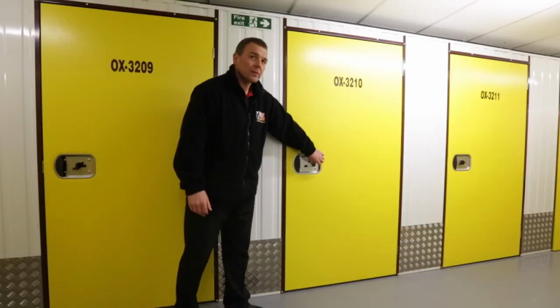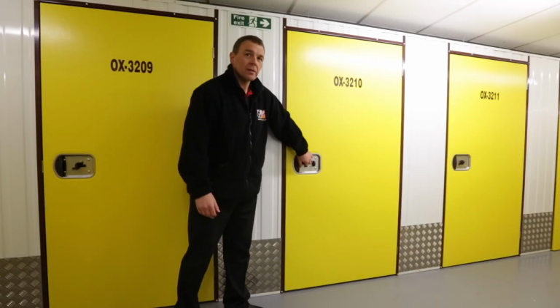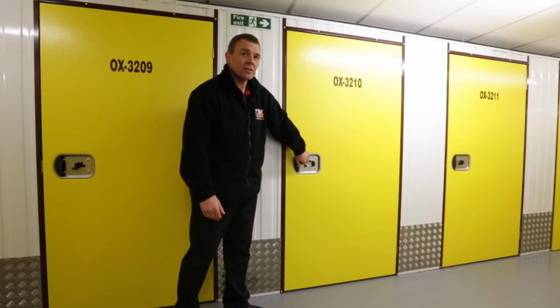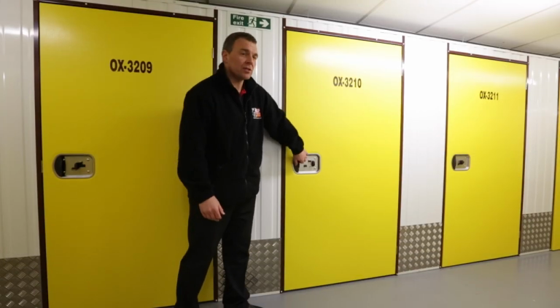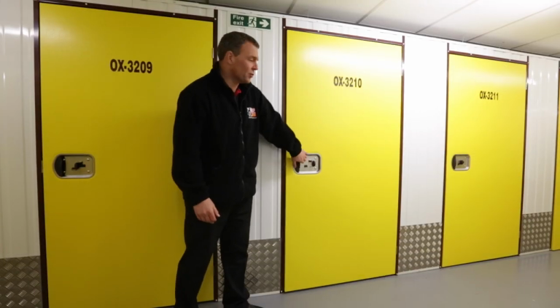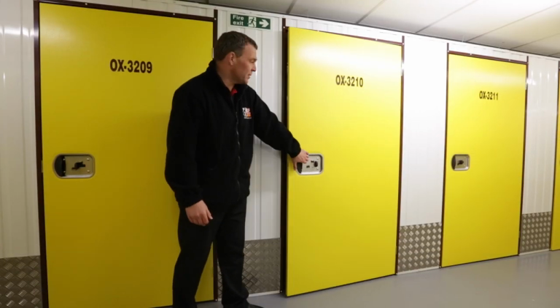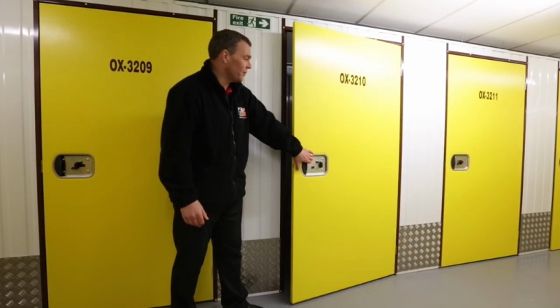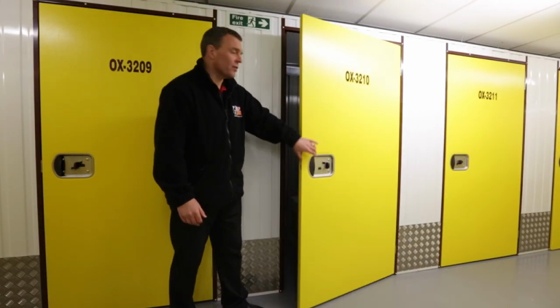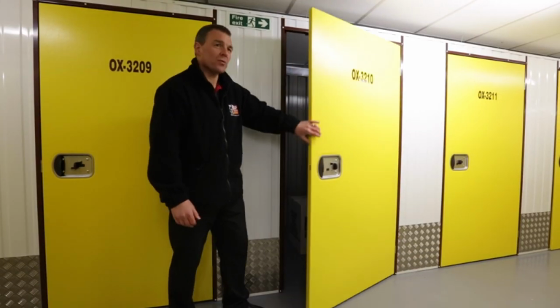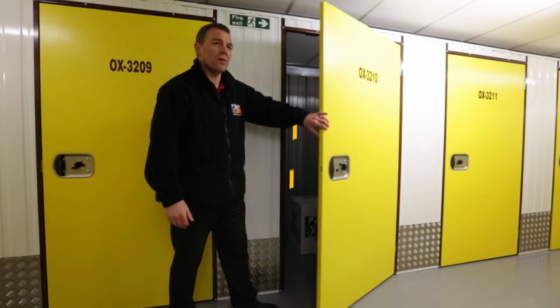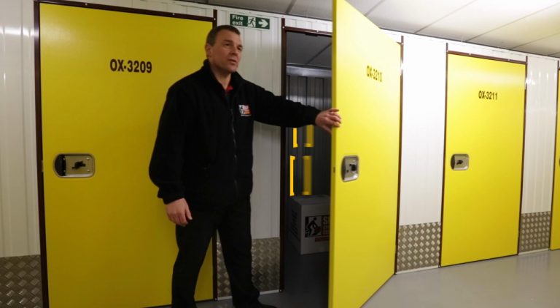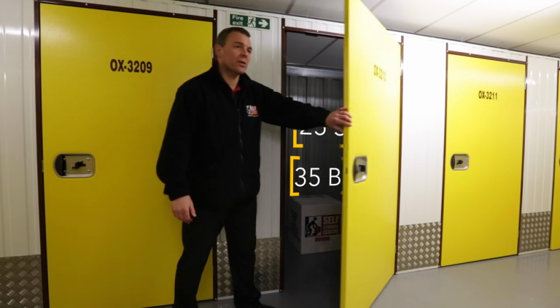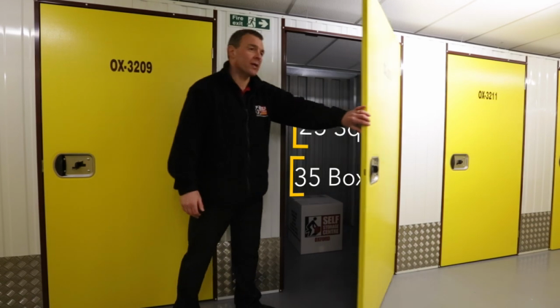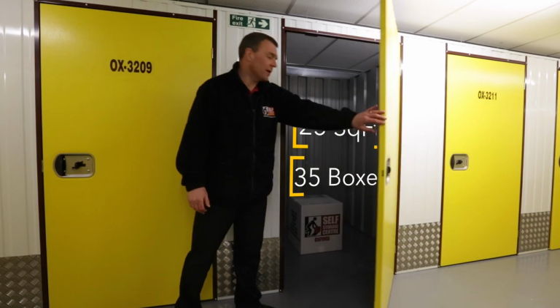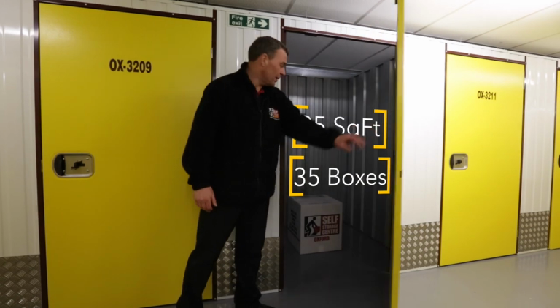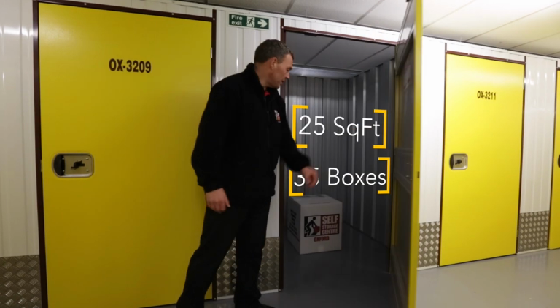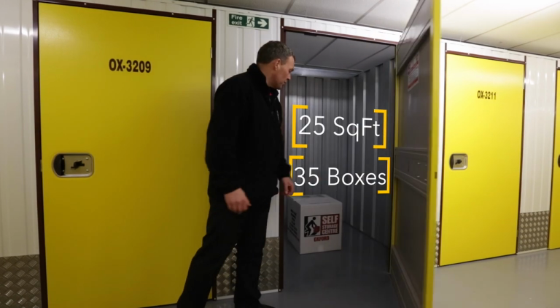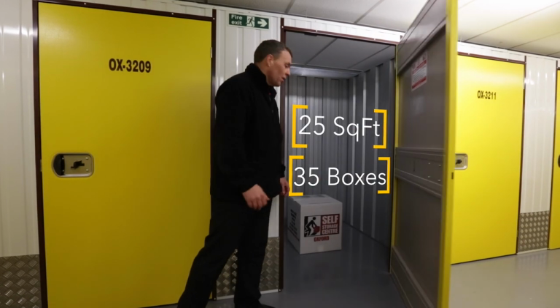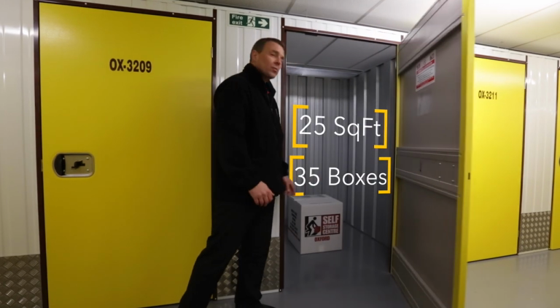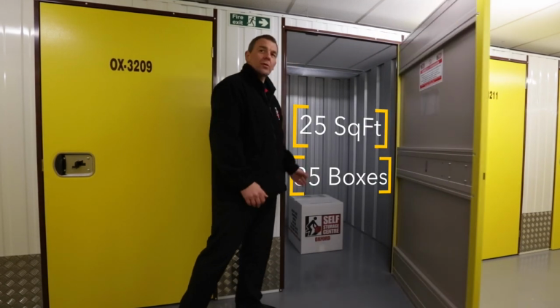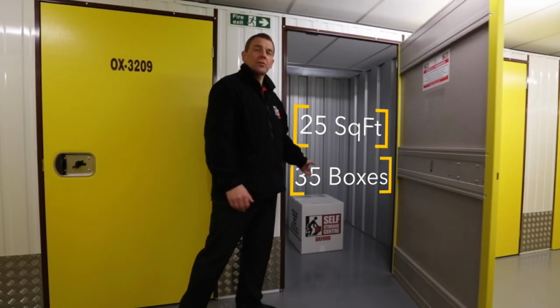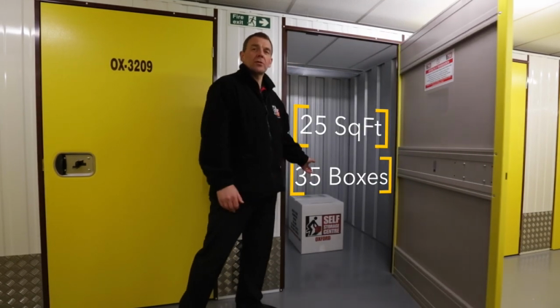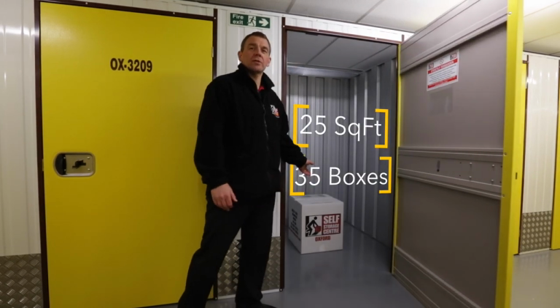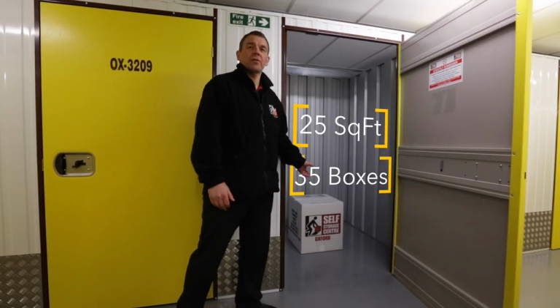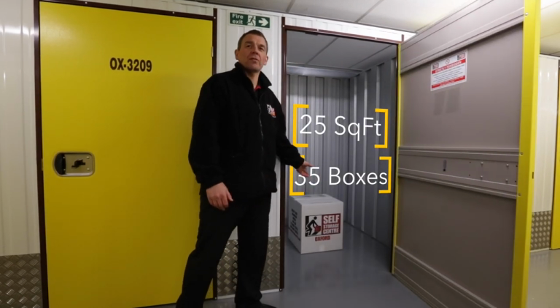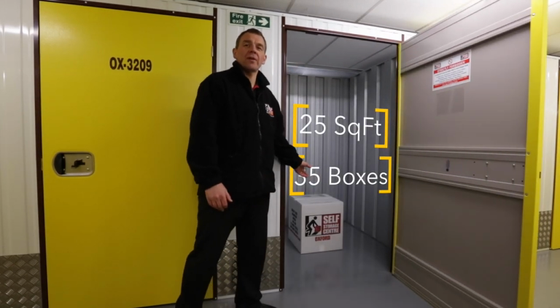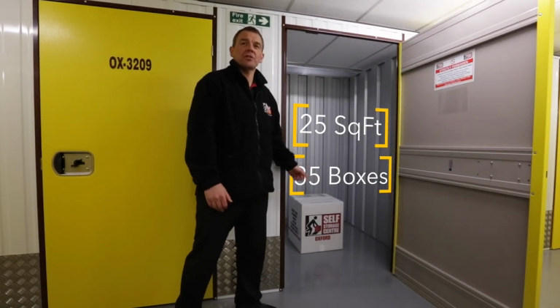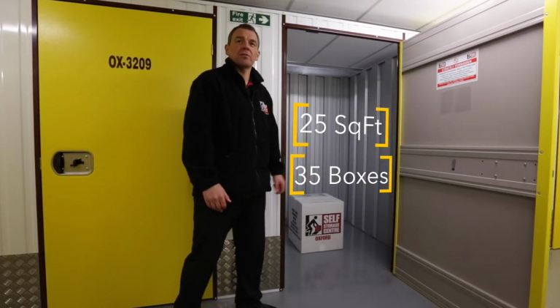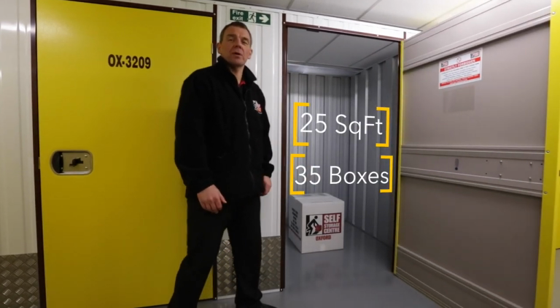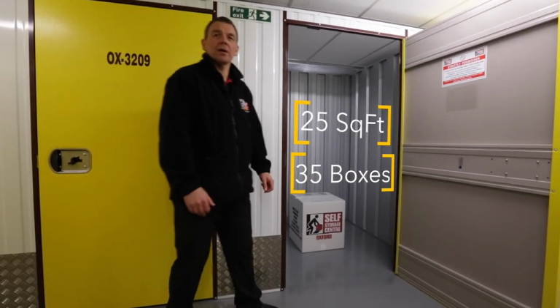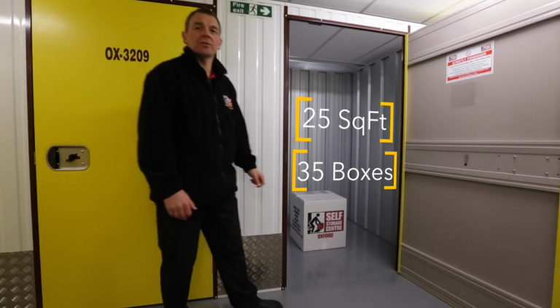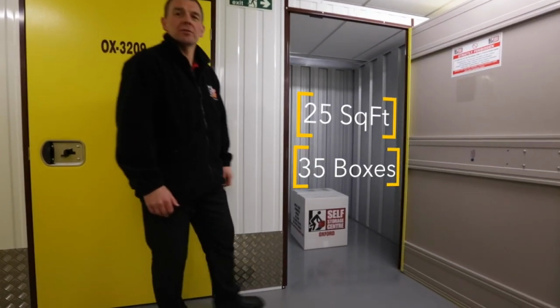This is a twenty five square foot unit and this can hold thirty five of our general cartons.